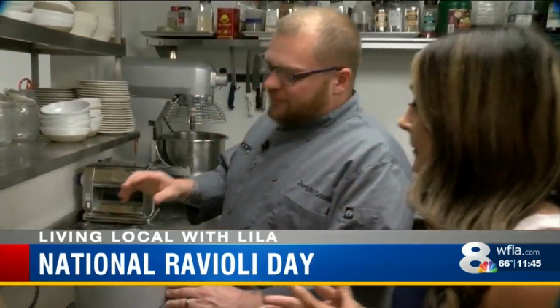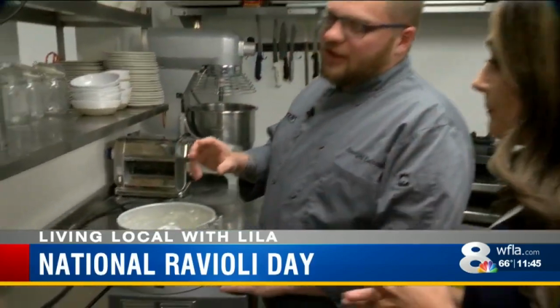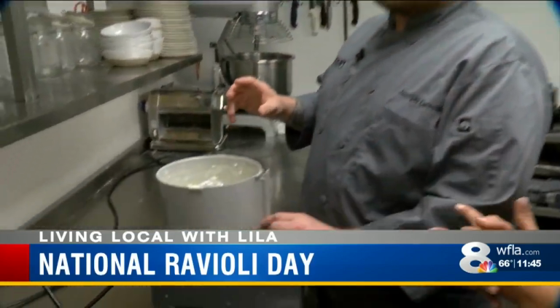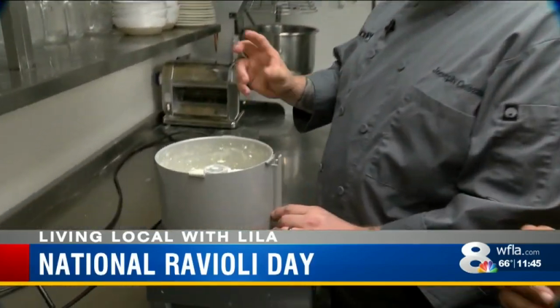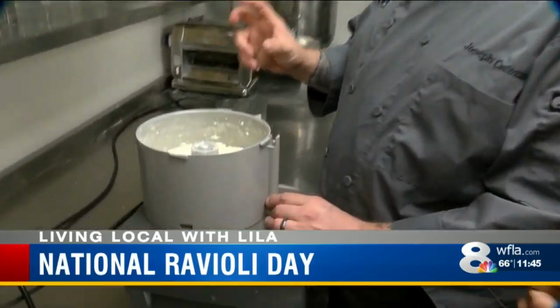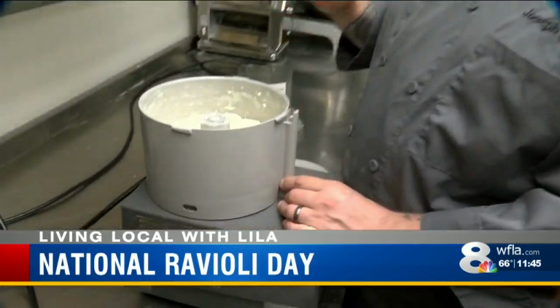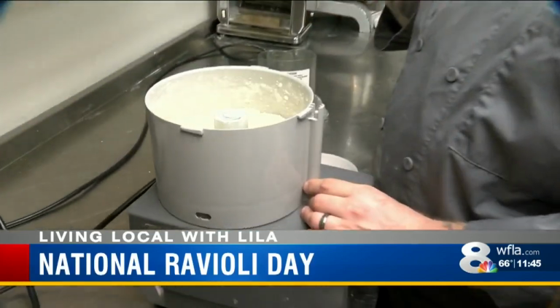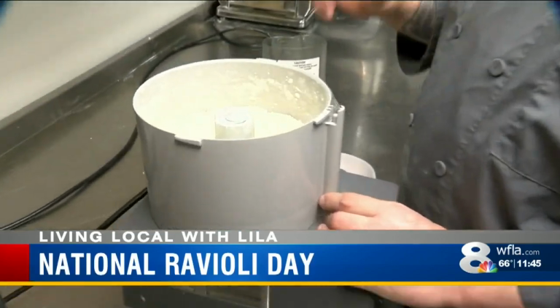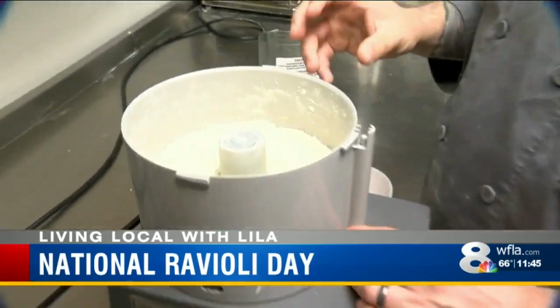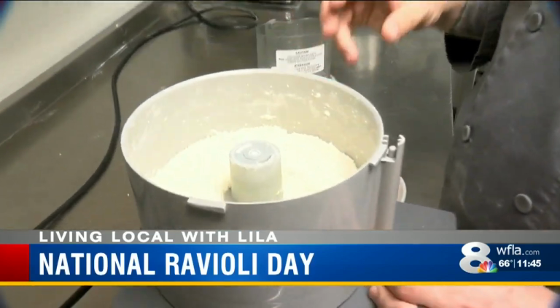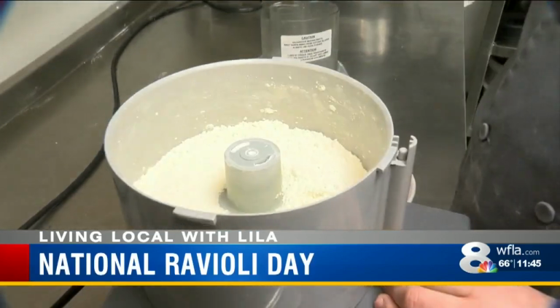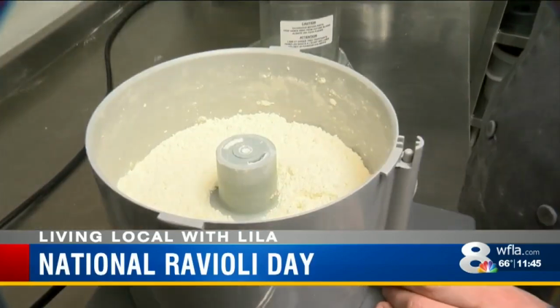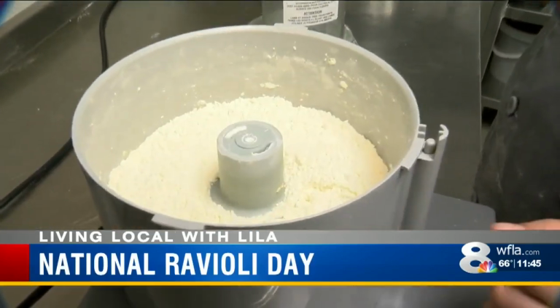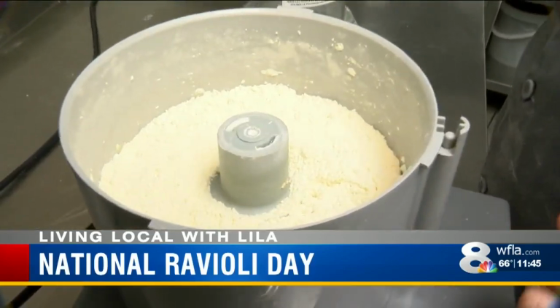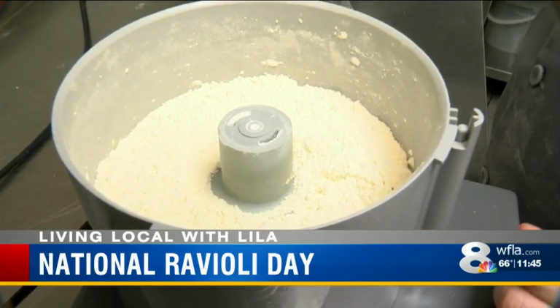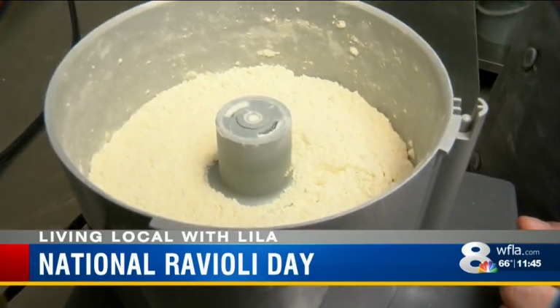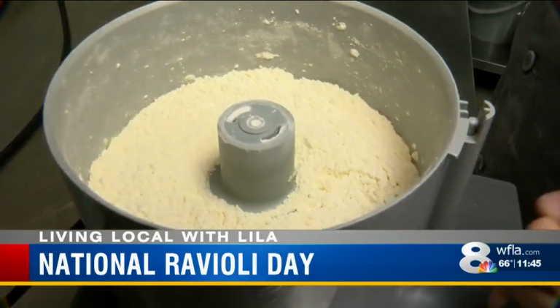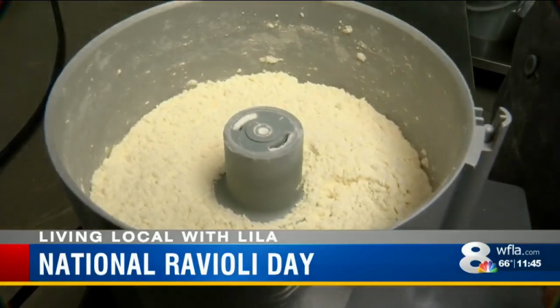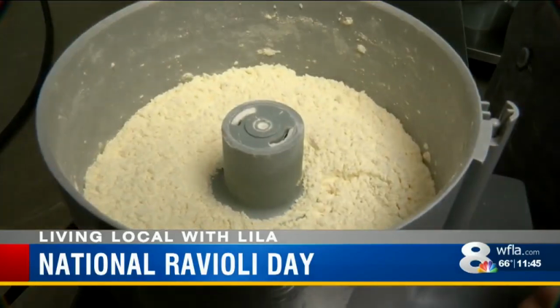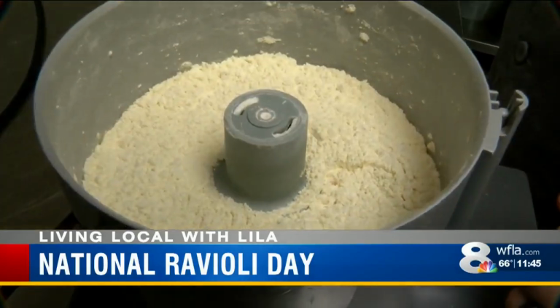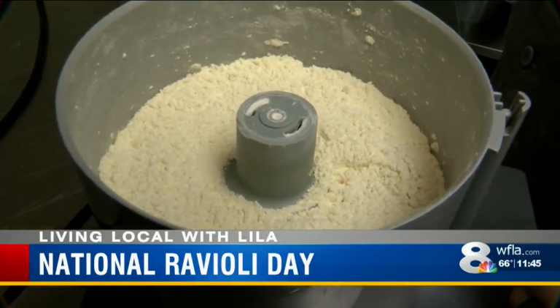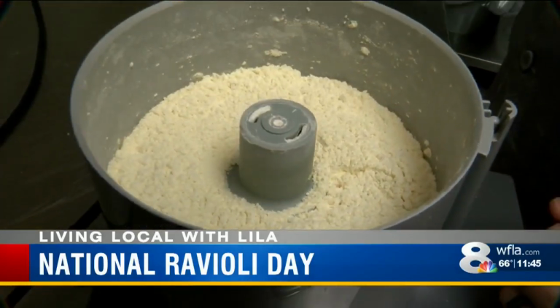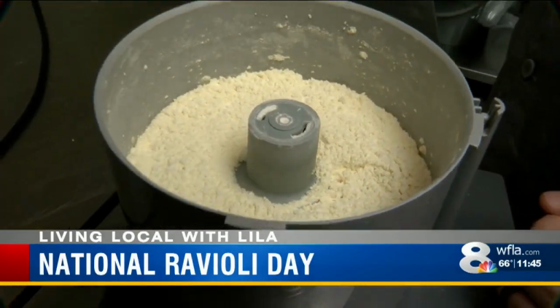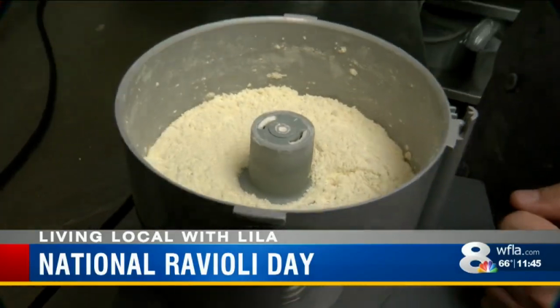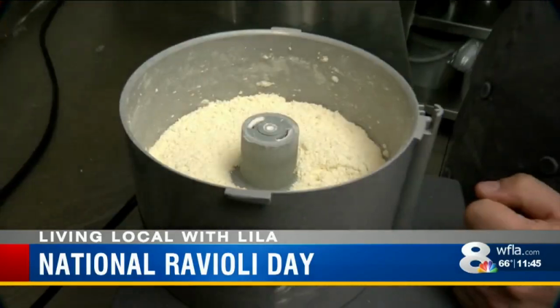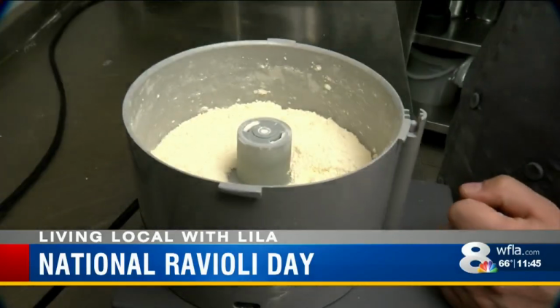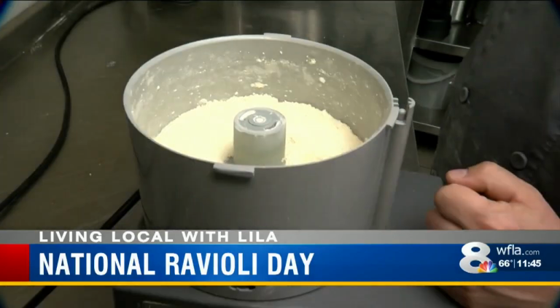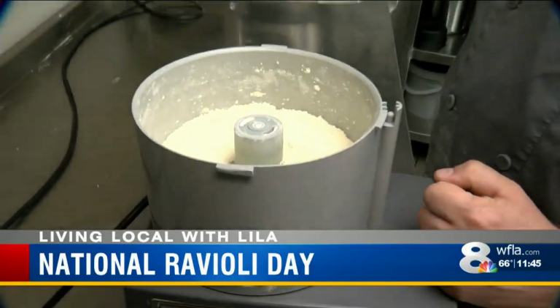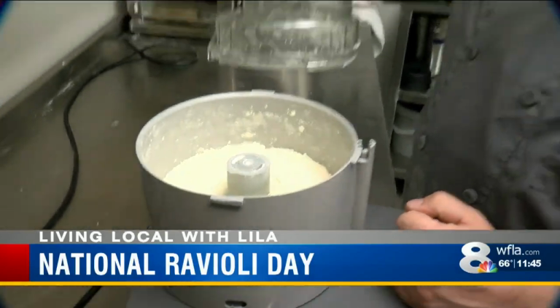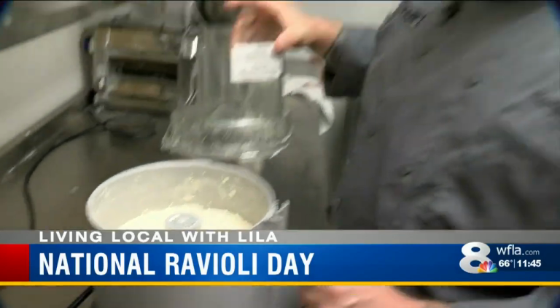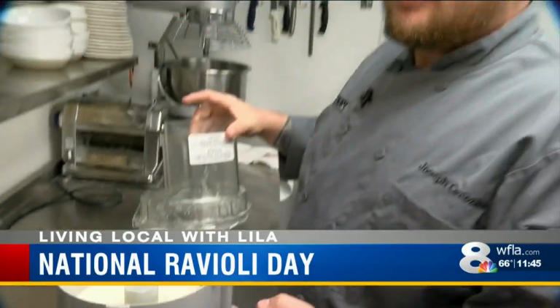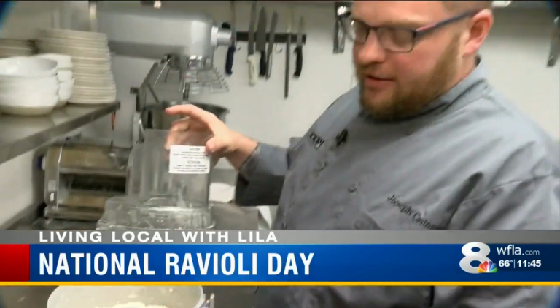We have one part durum flour and one part double zero Italian pasta flour. And you actually ship in that flour from Italy? Correct.